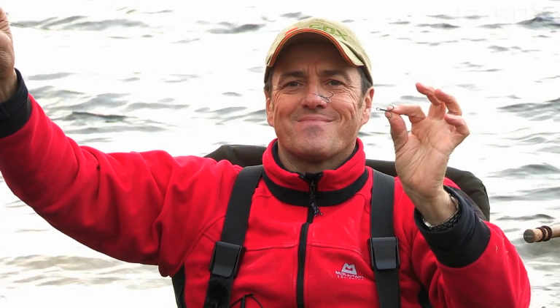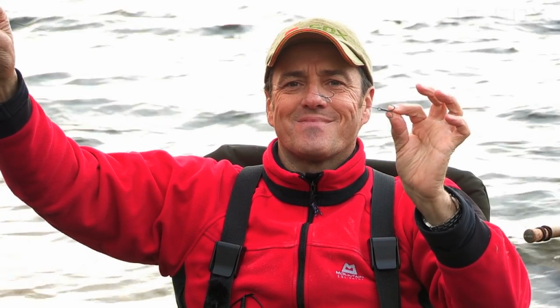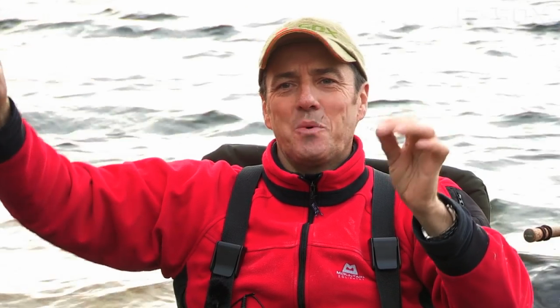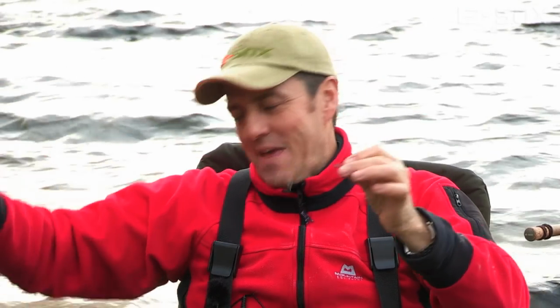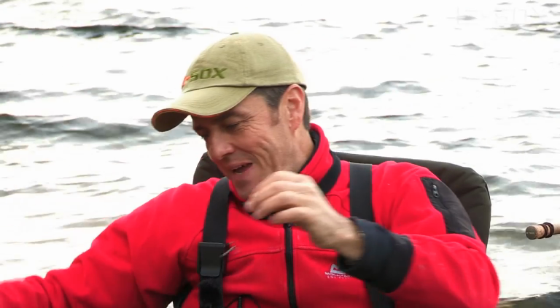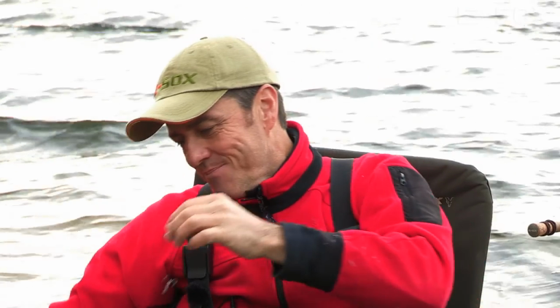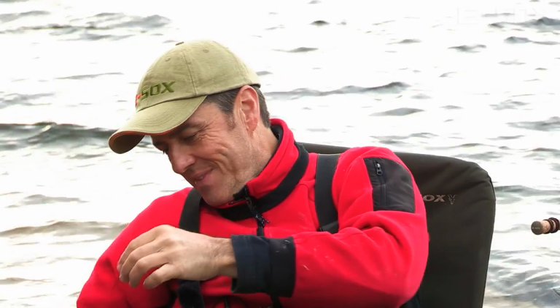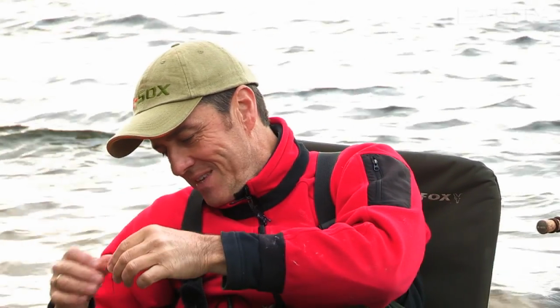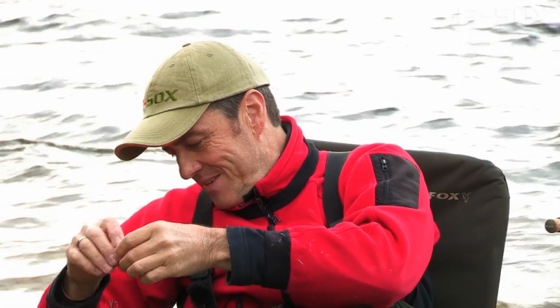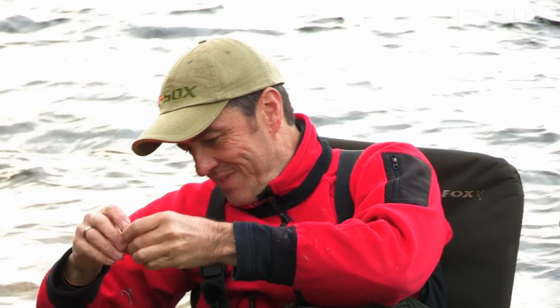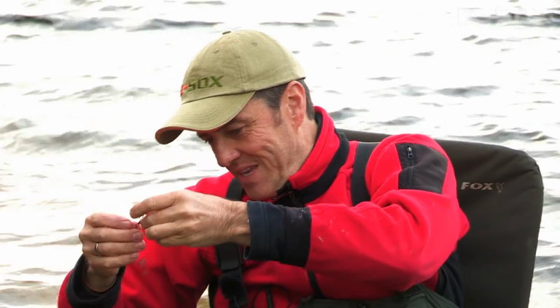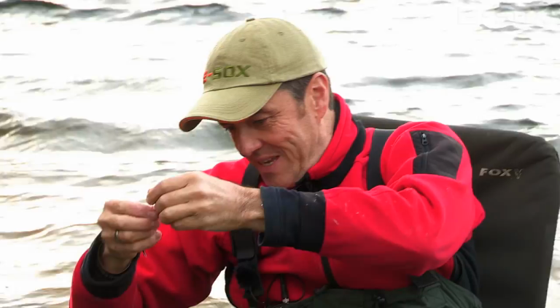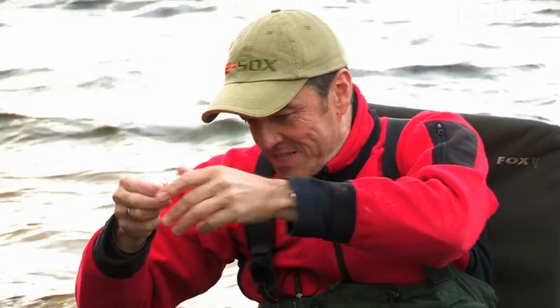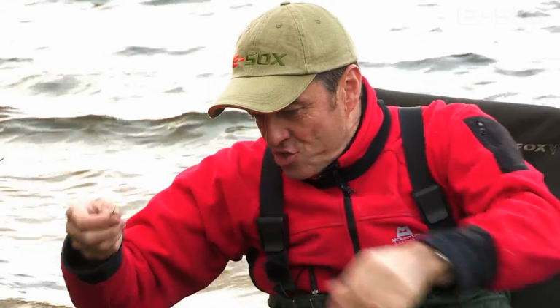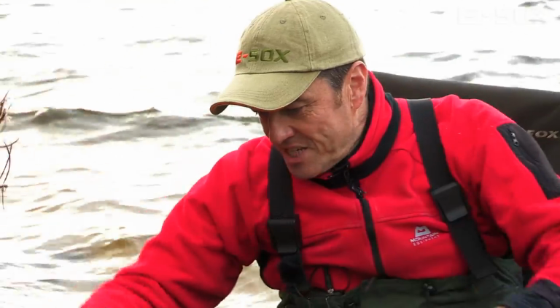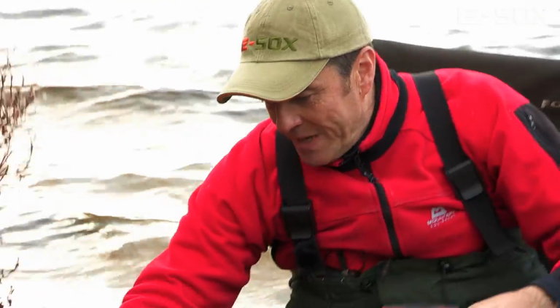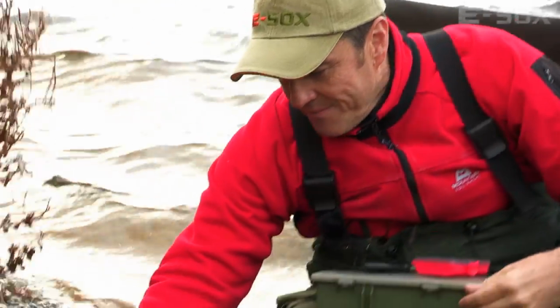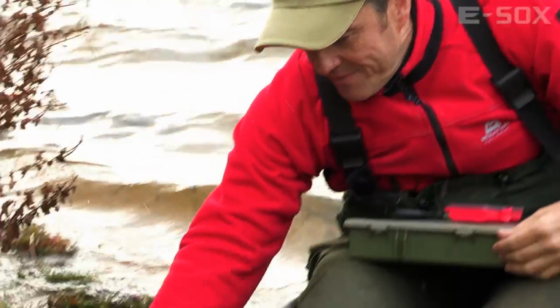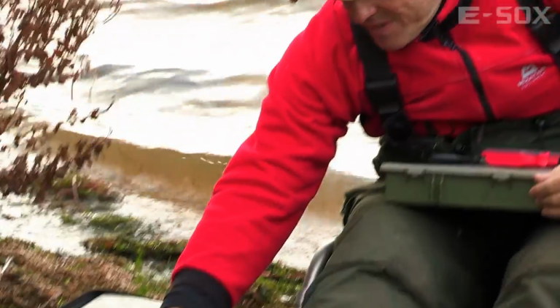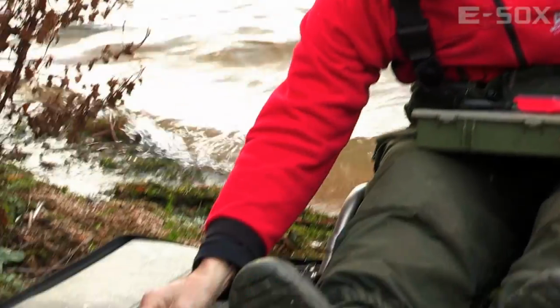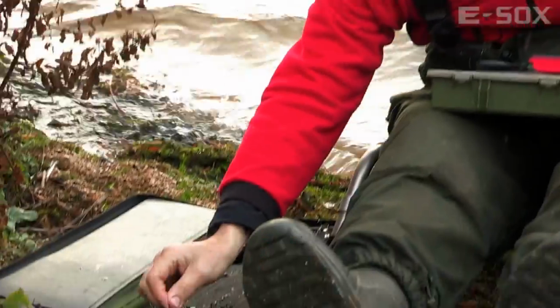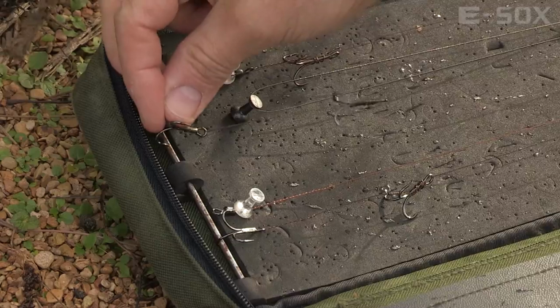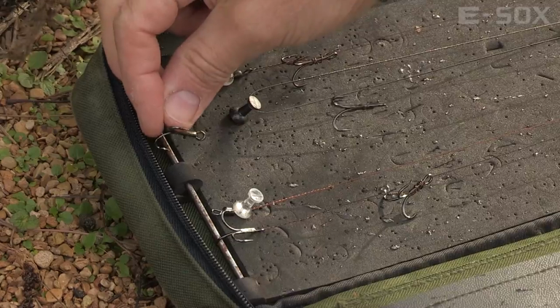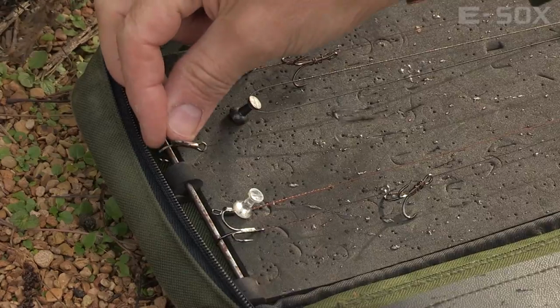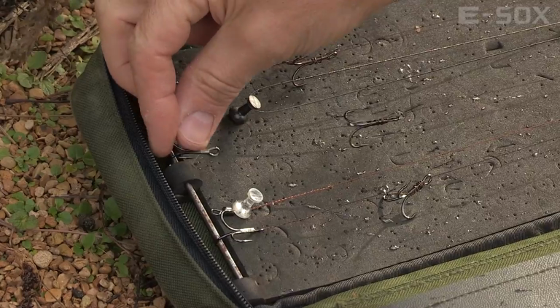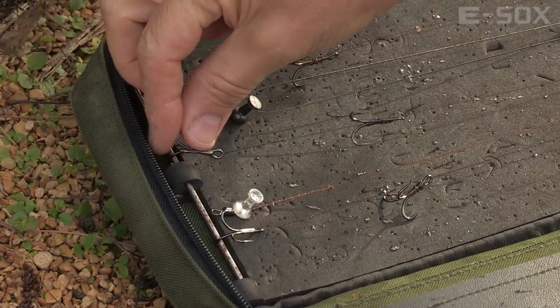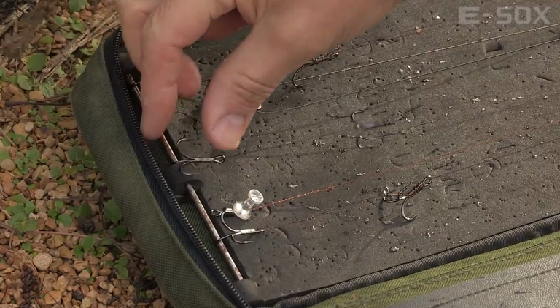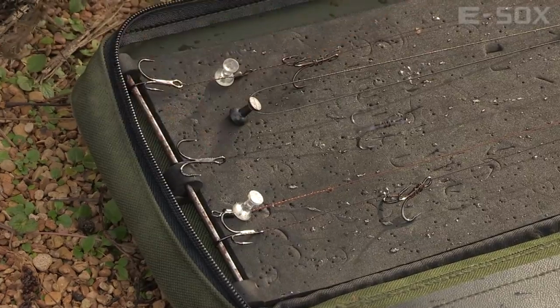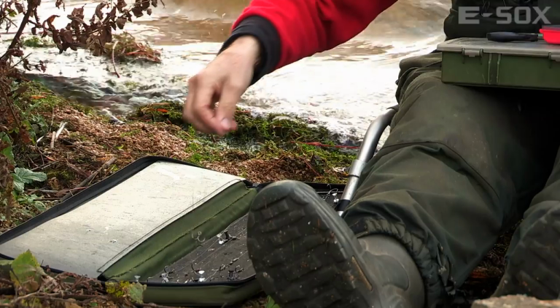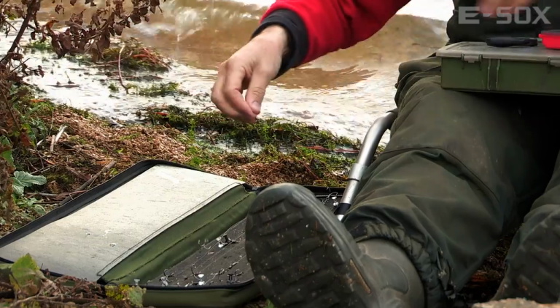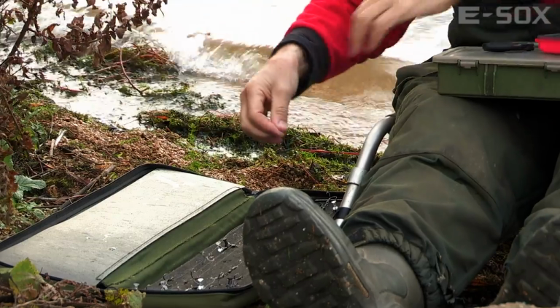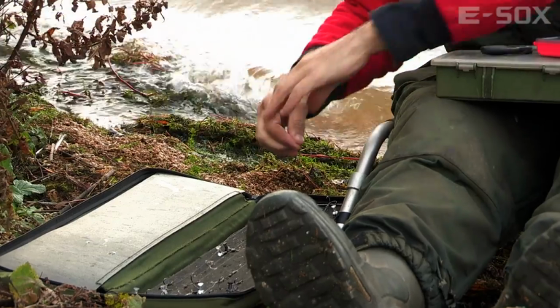We'll get that into the trace bin — and that's another one waiting for the next pike.